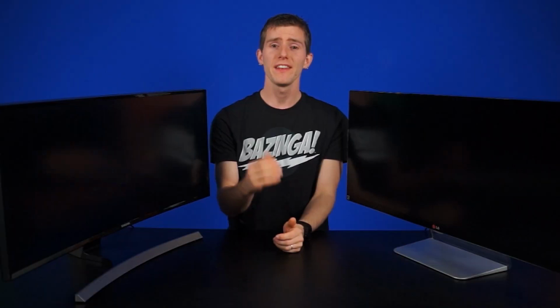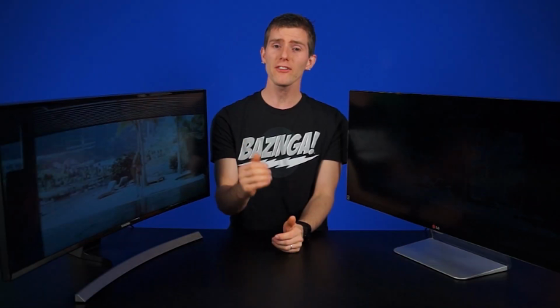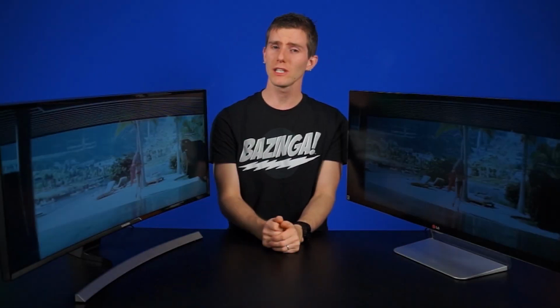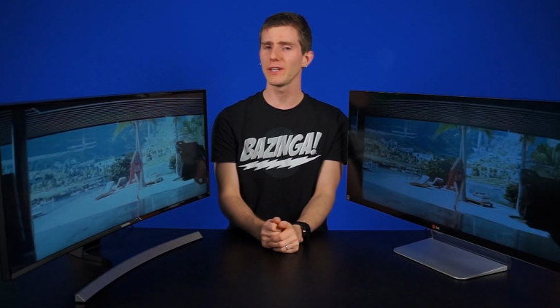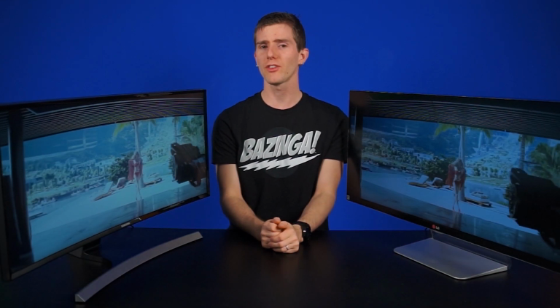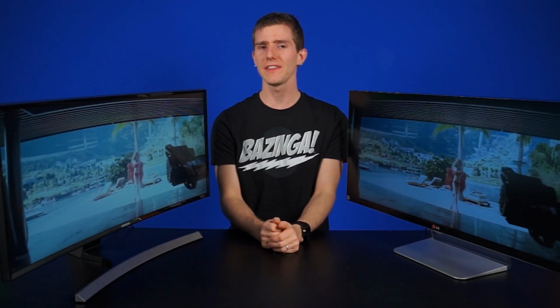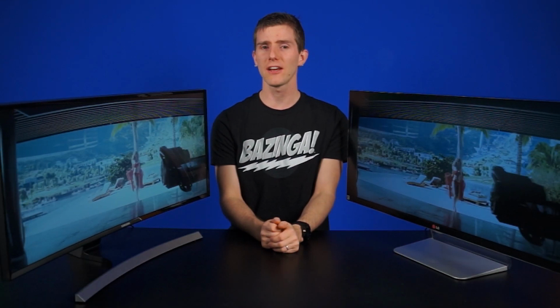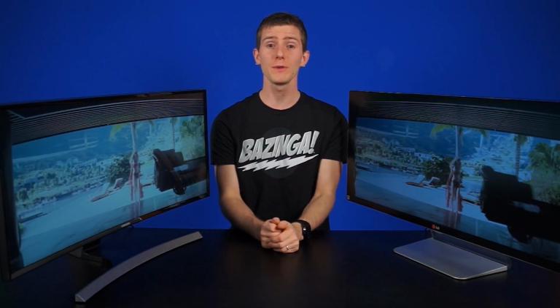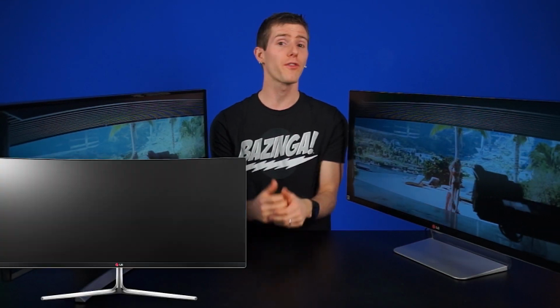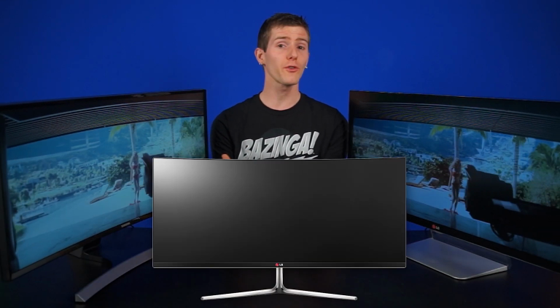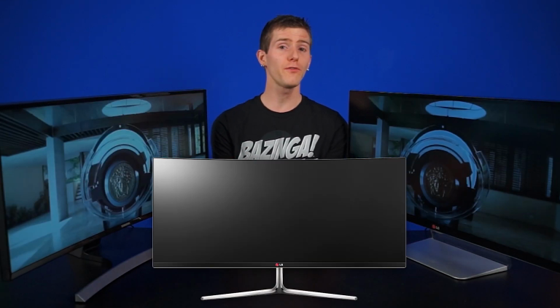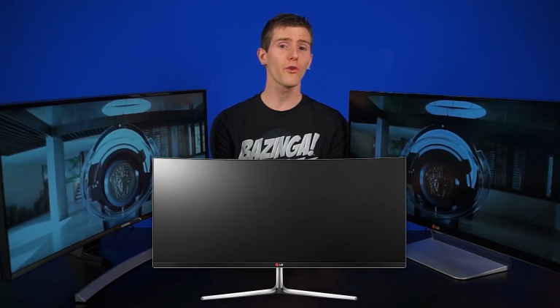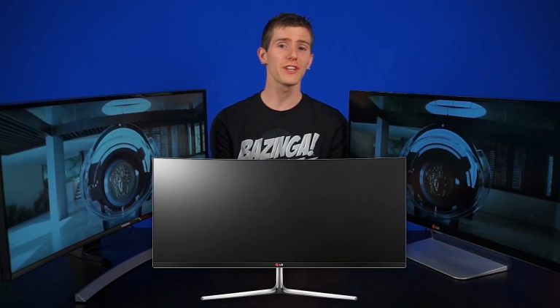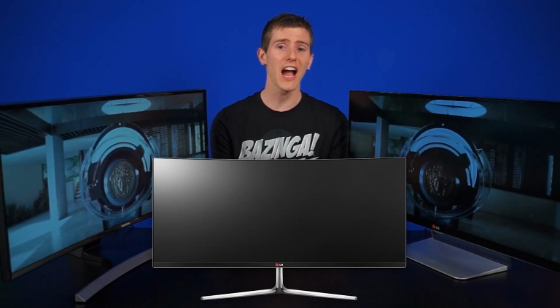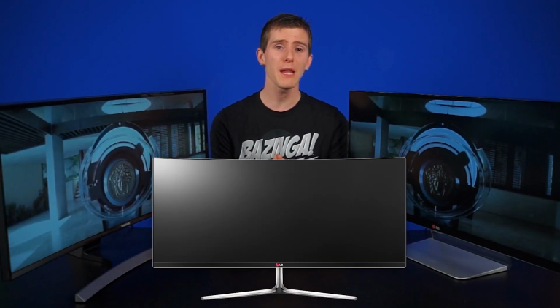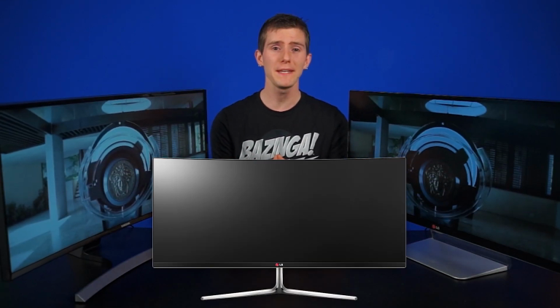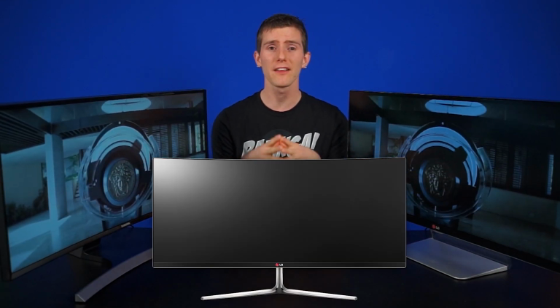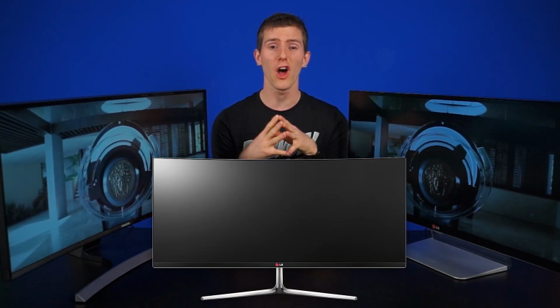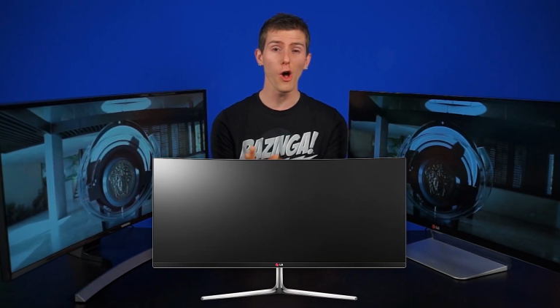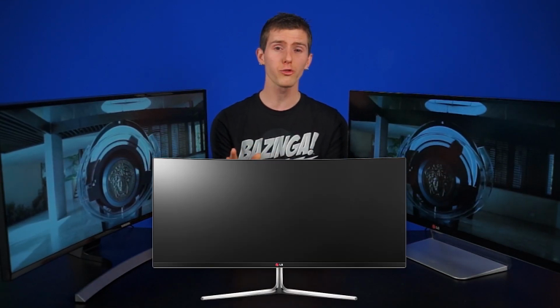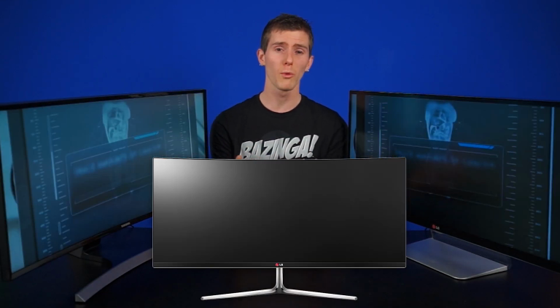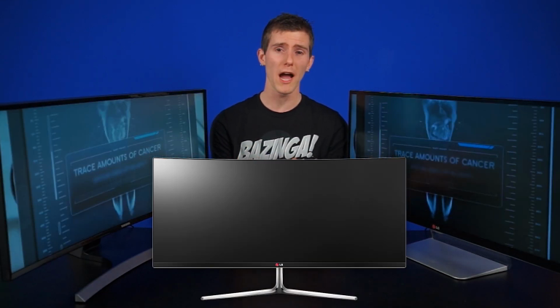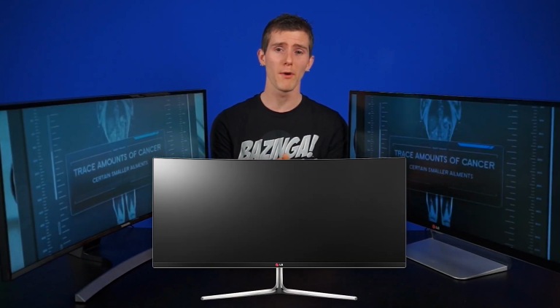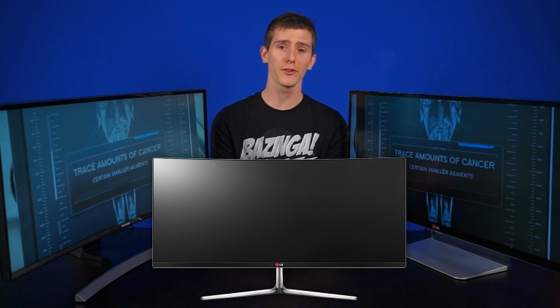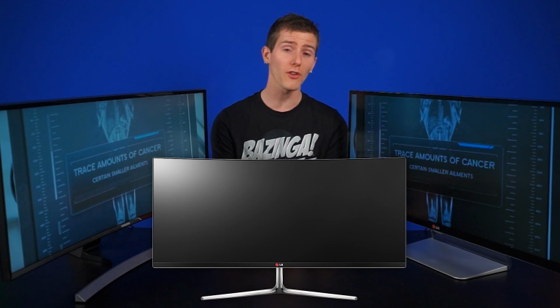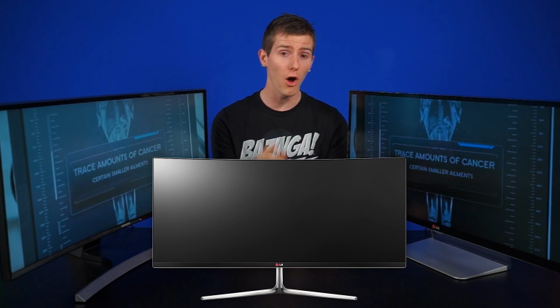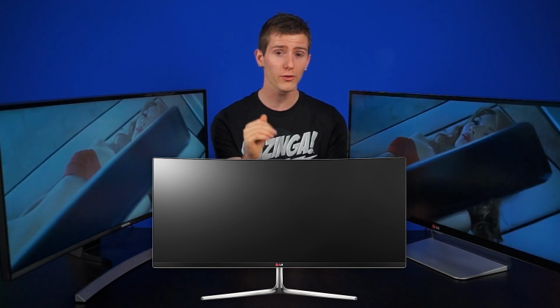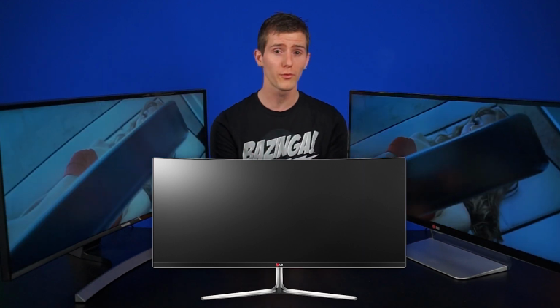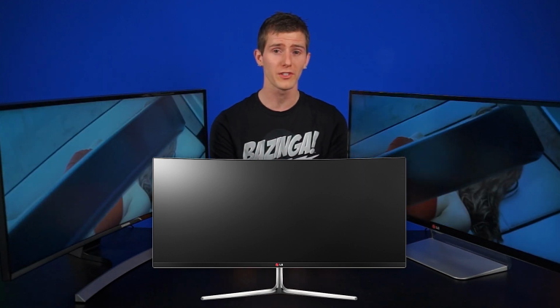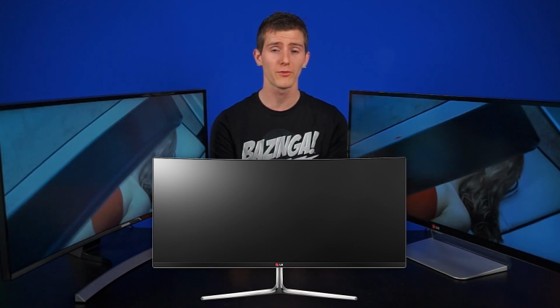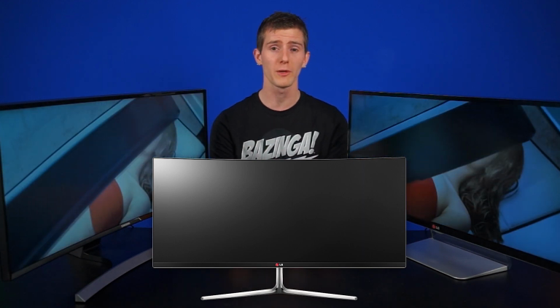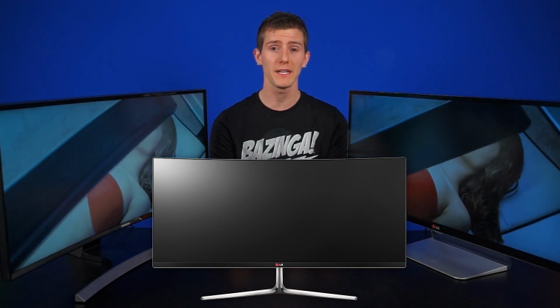Naturally, when he saw the announcement of 34-inch IPS ultrawide monitors, also 1440p, he got pretty excited.